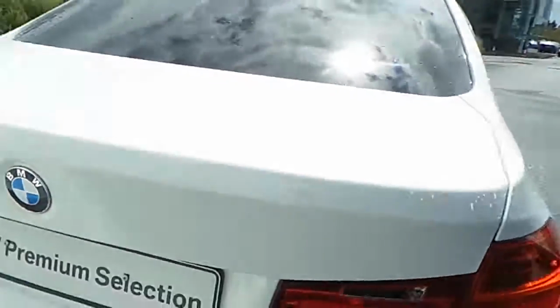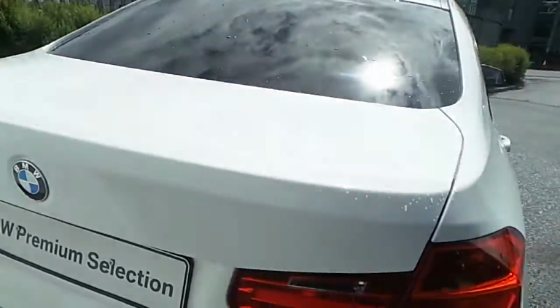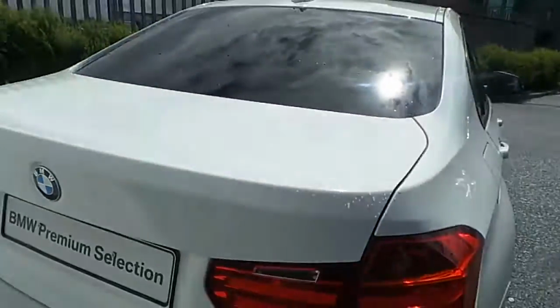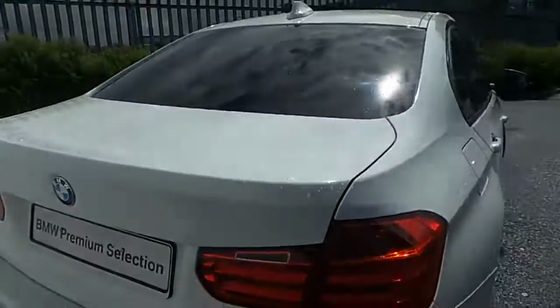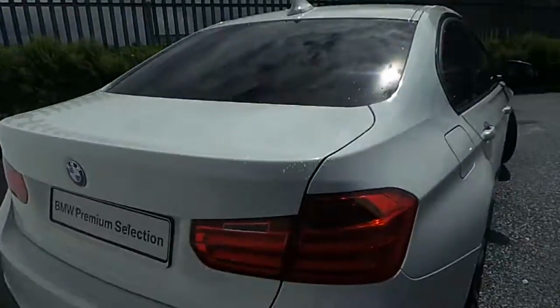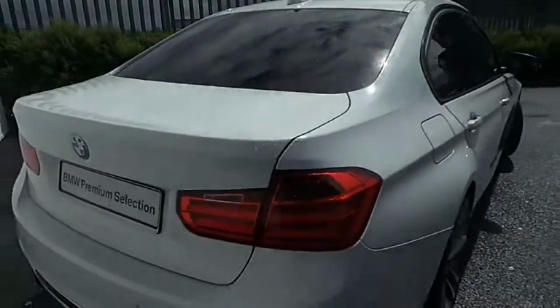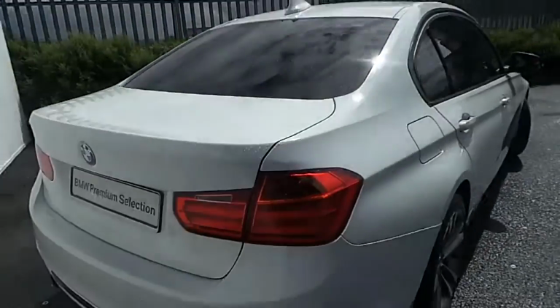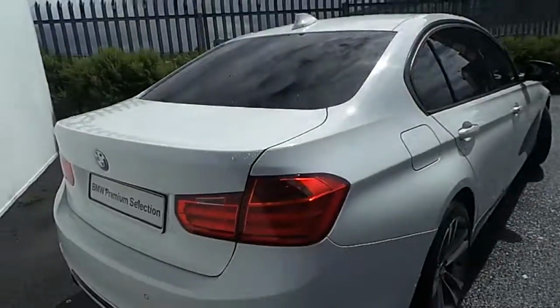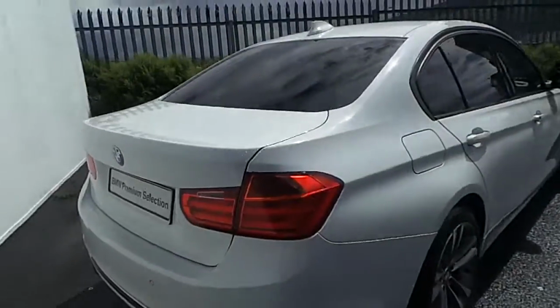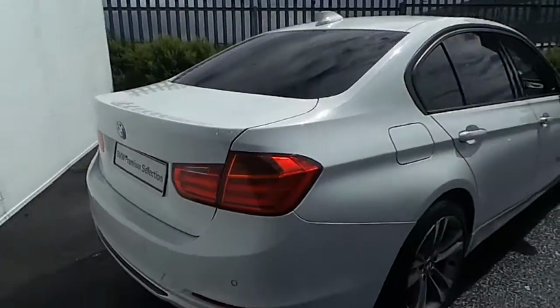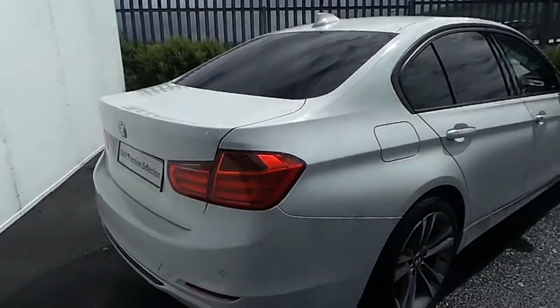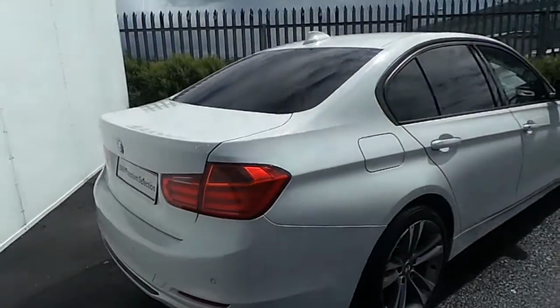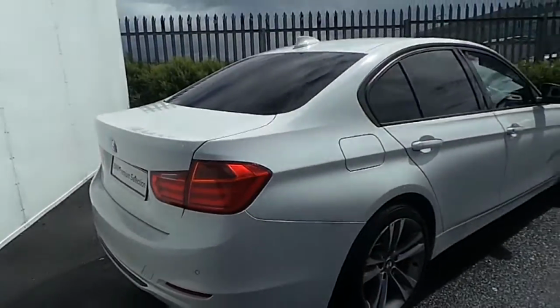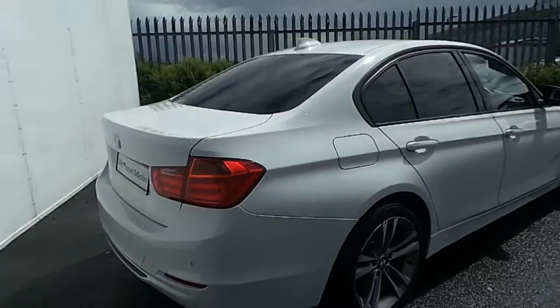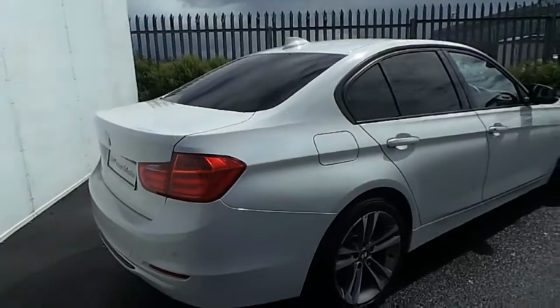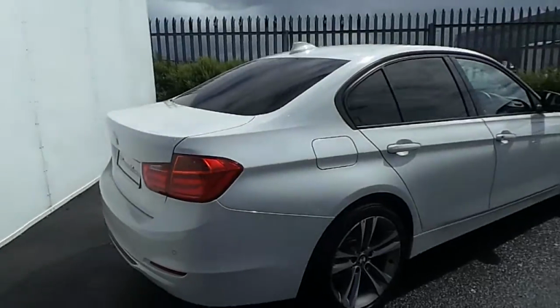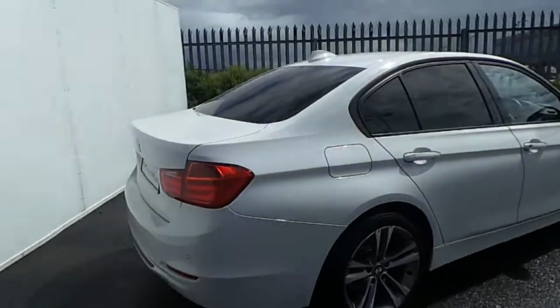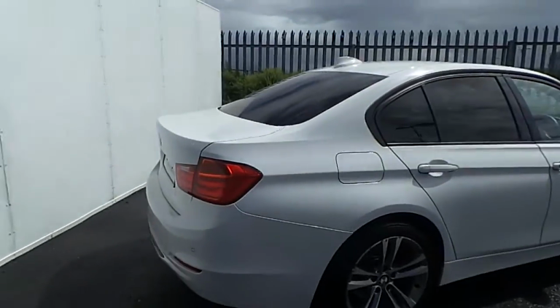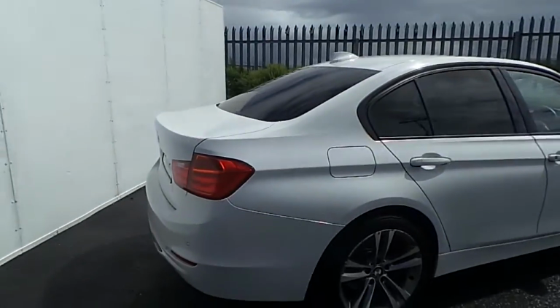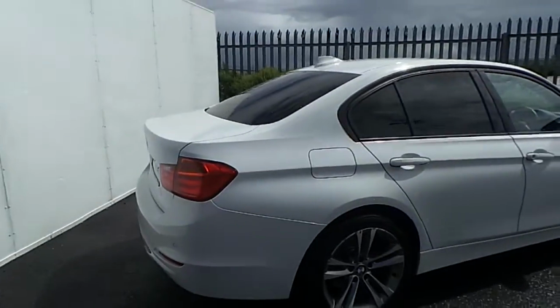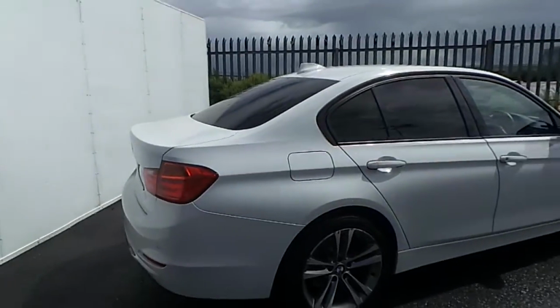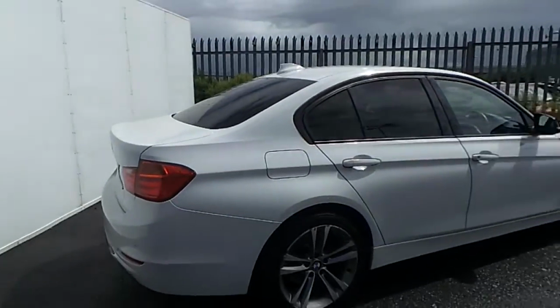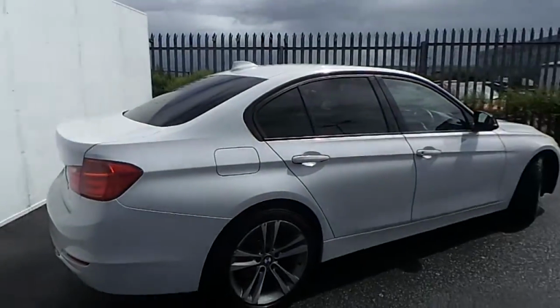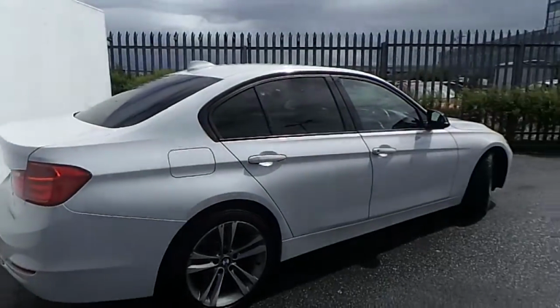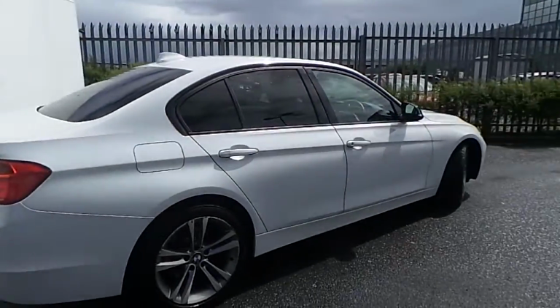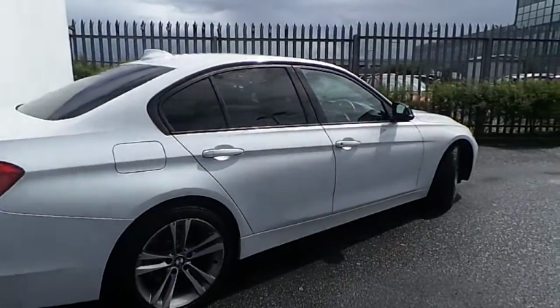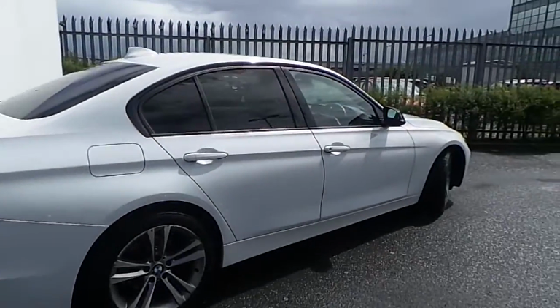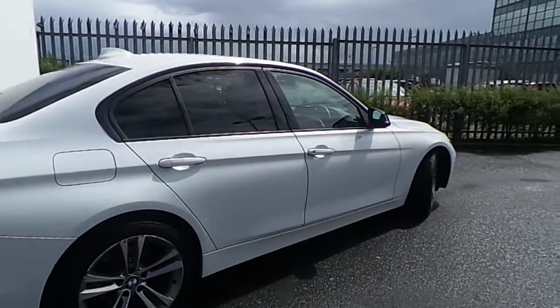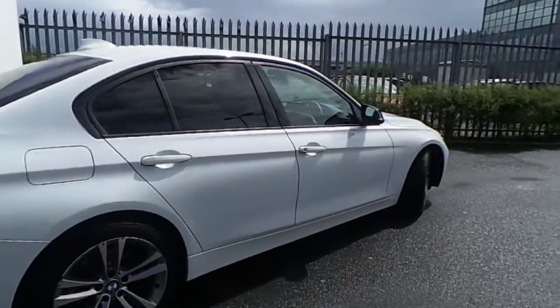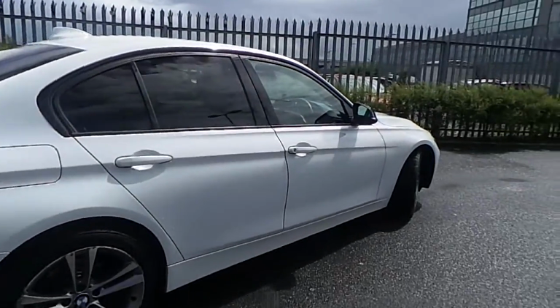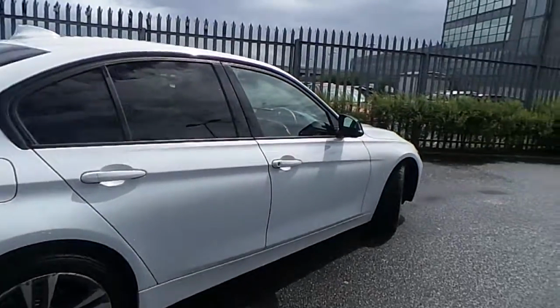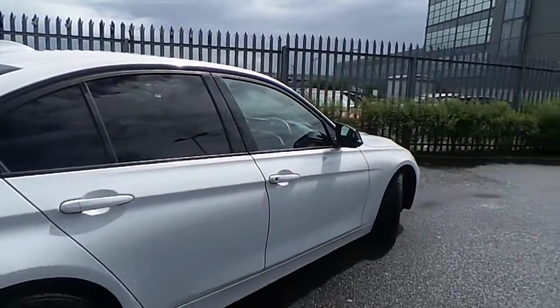Just like any other car coming from our BMW premium selection, this one here is going to be offered with two years warranty.